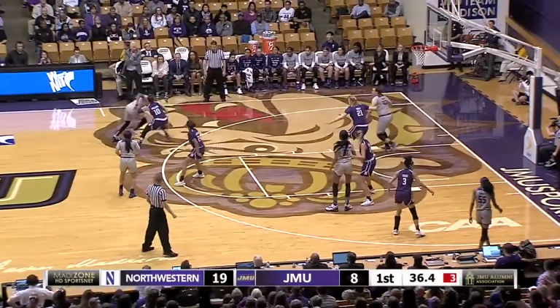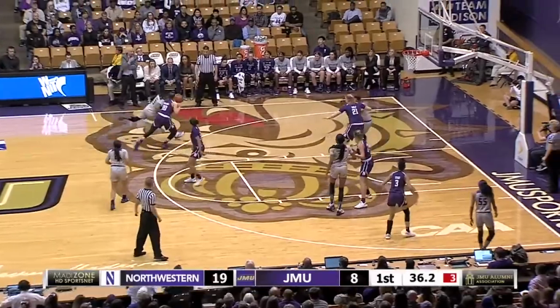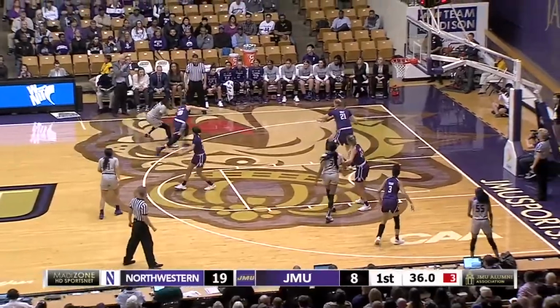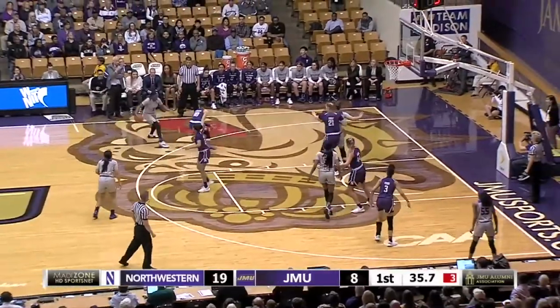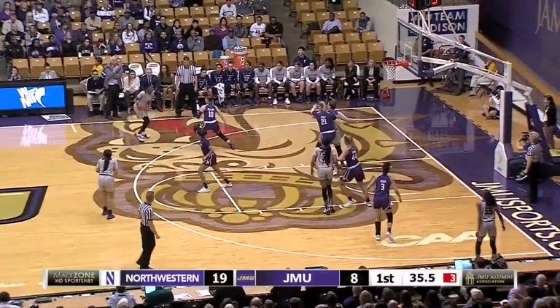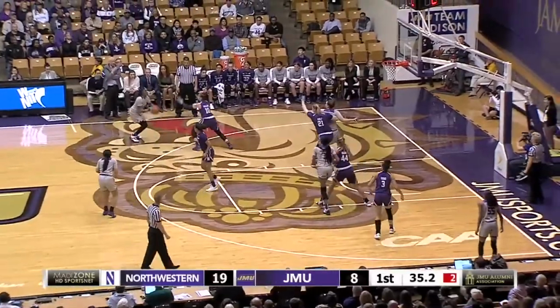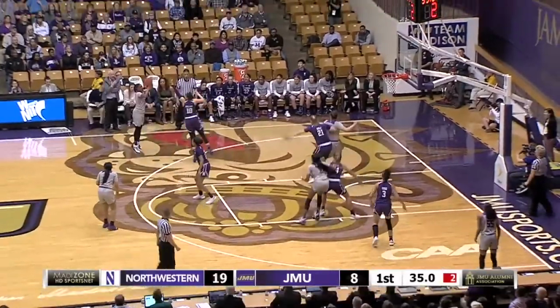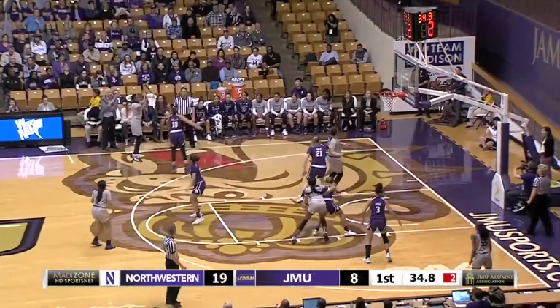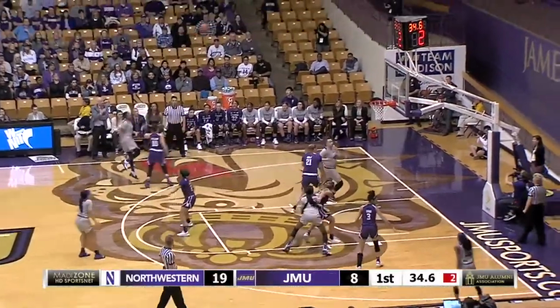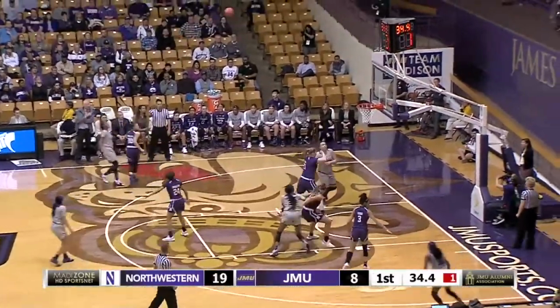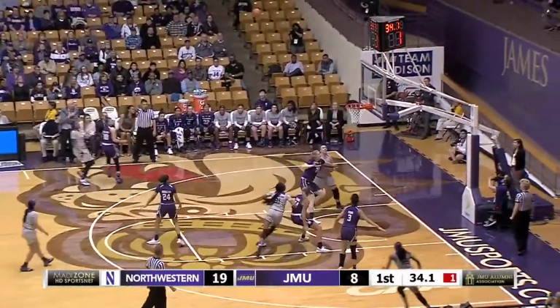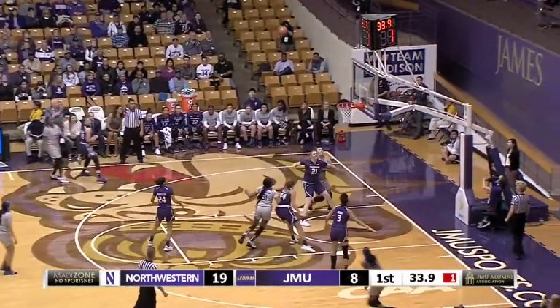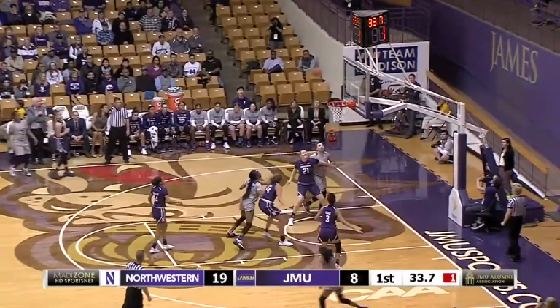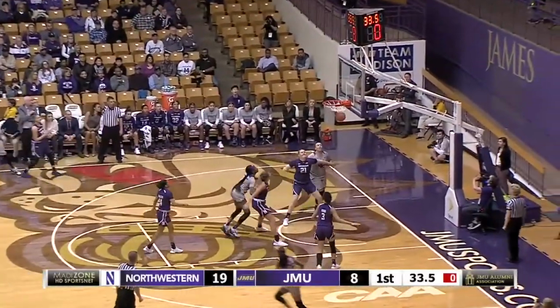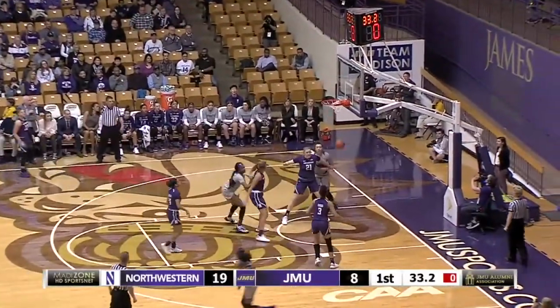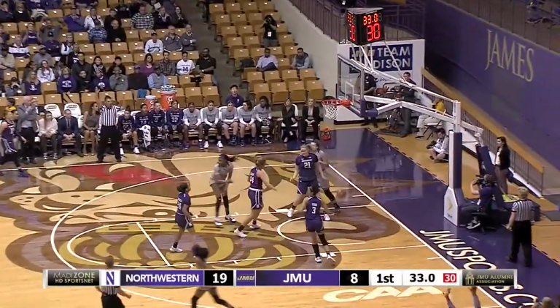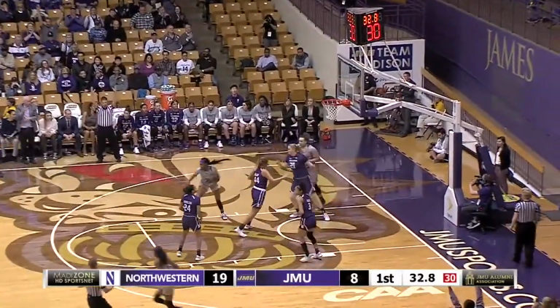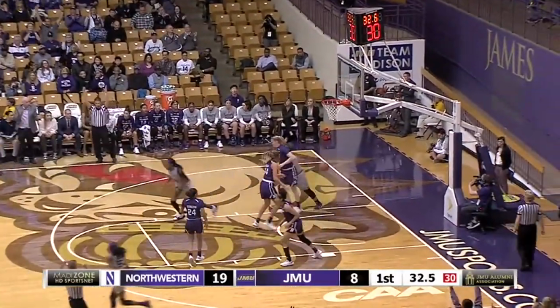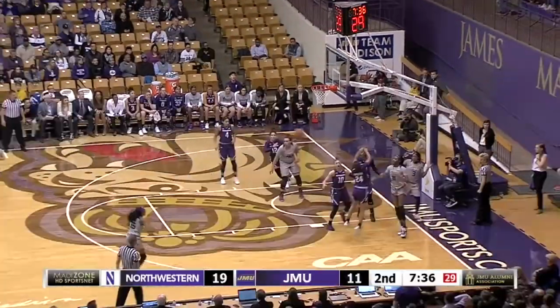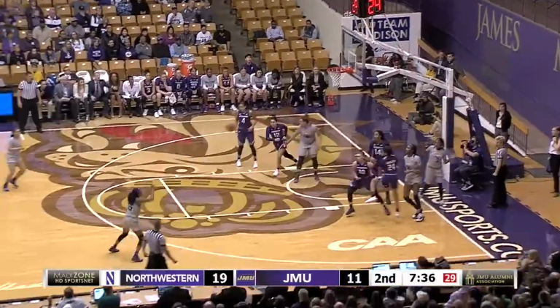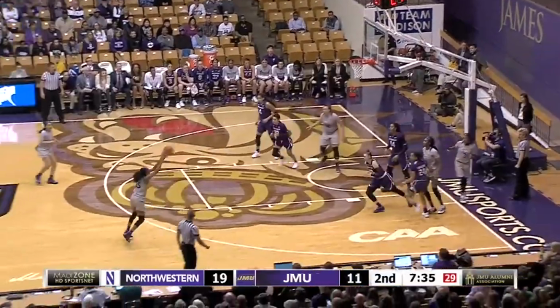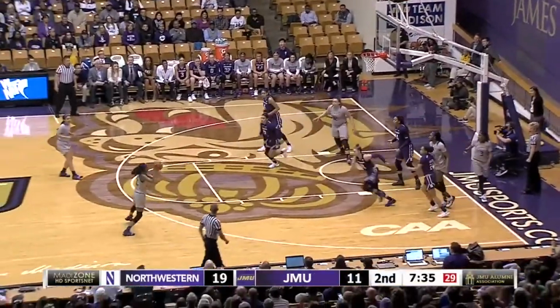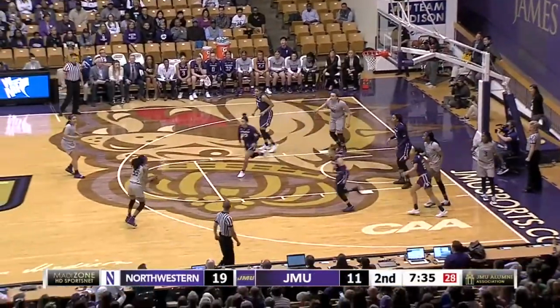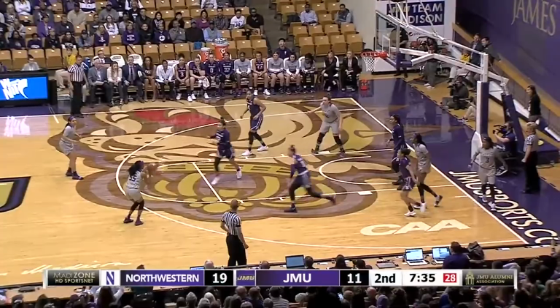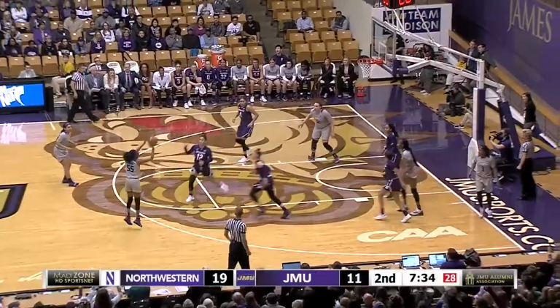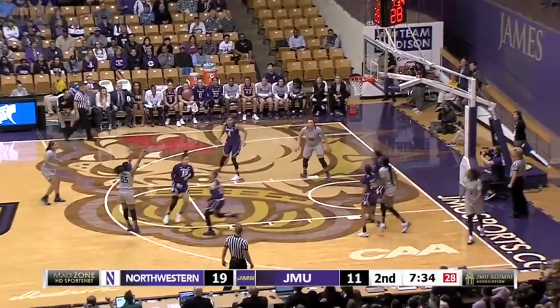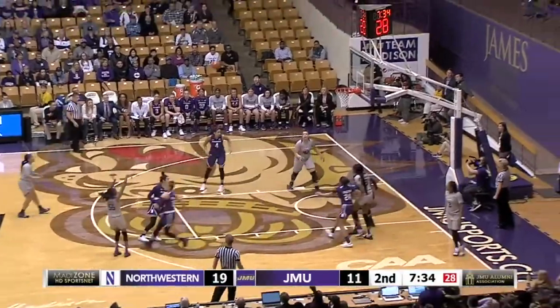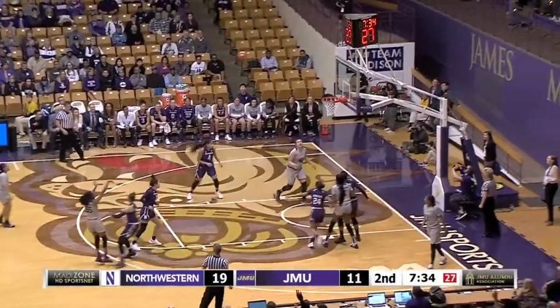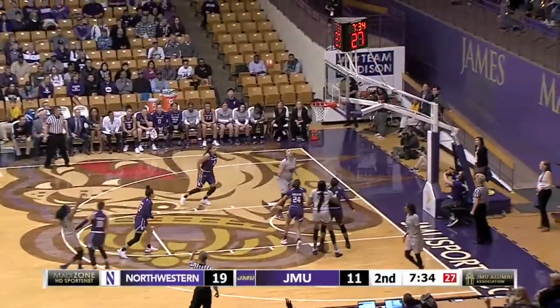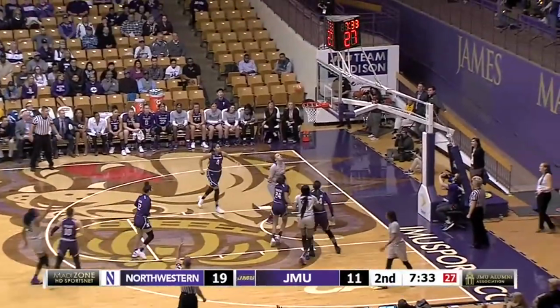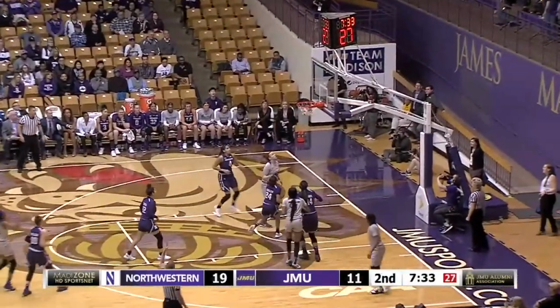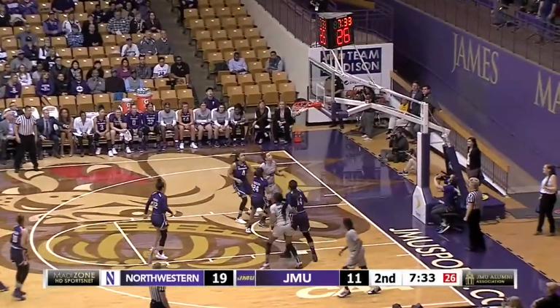Here is Smalls. Pulliam pulls up, three — yes. Gets the rebound out to Benitez. She's open for the three. Yes.